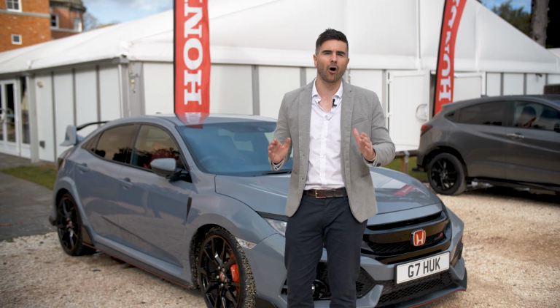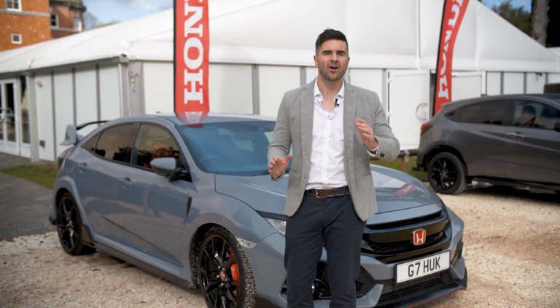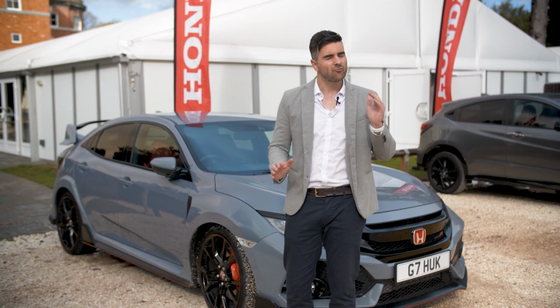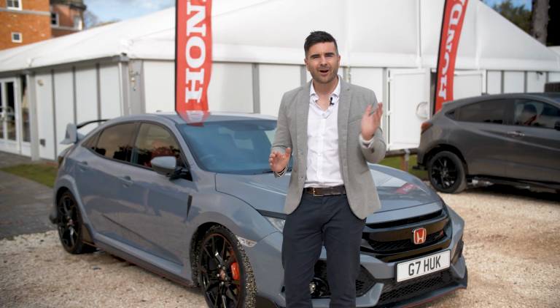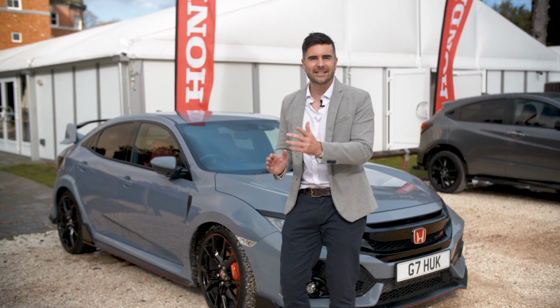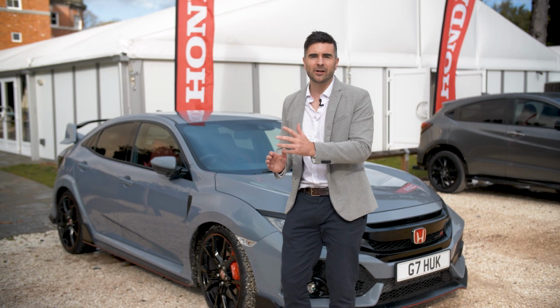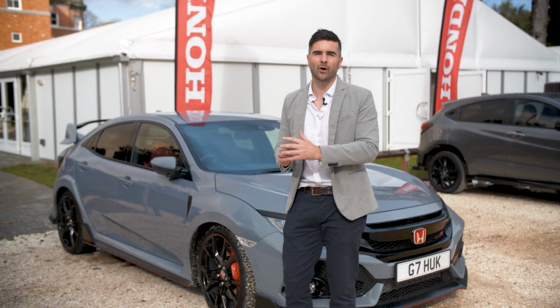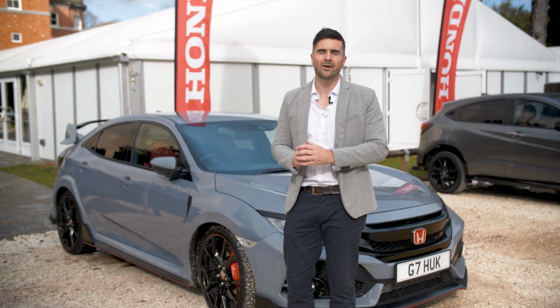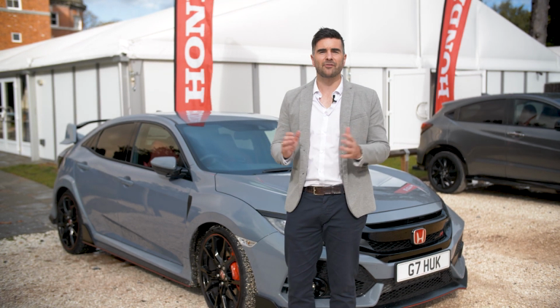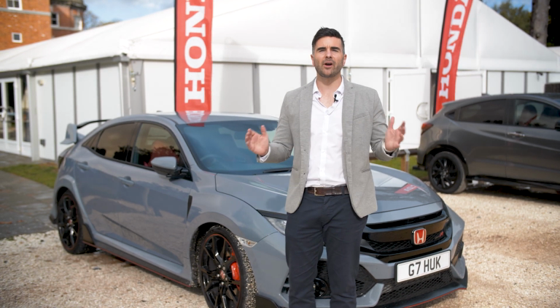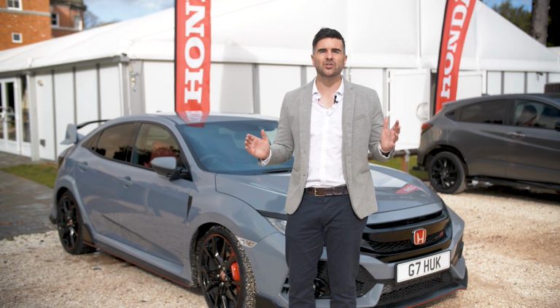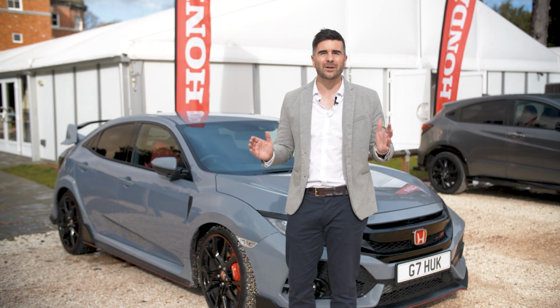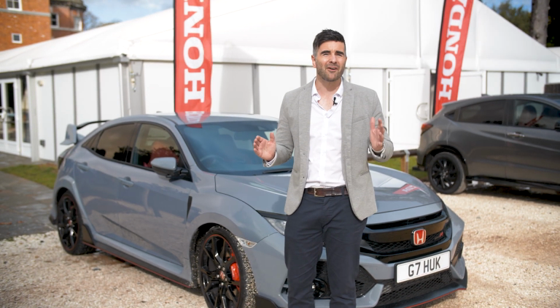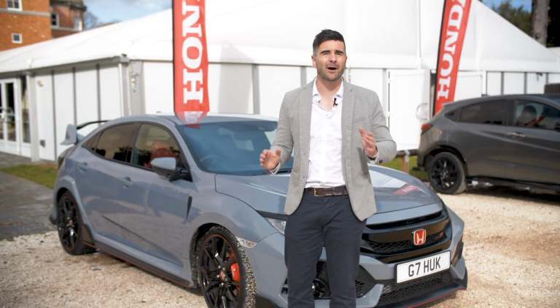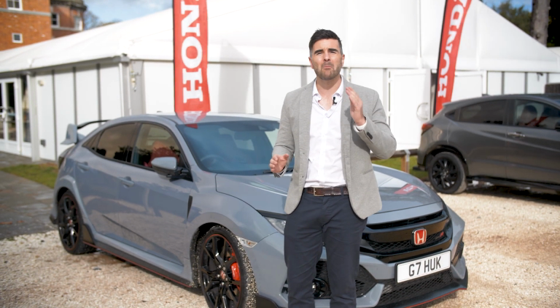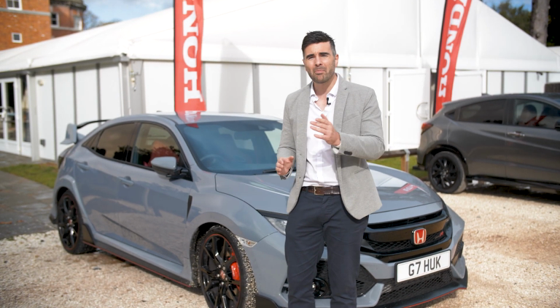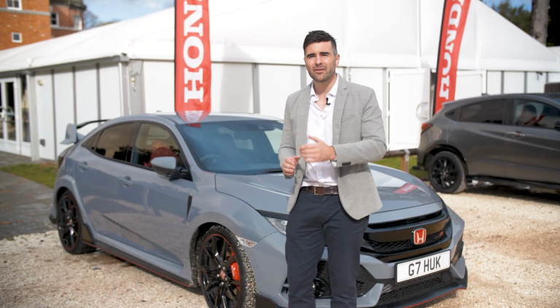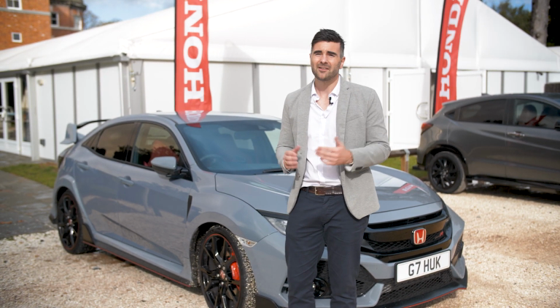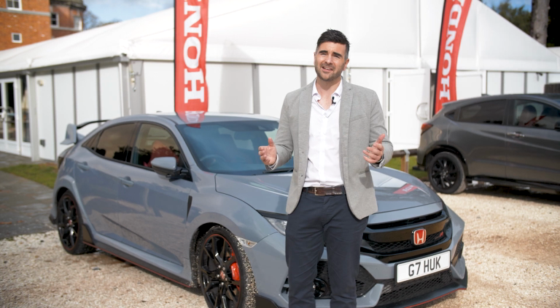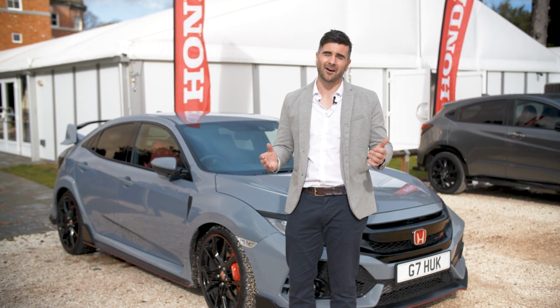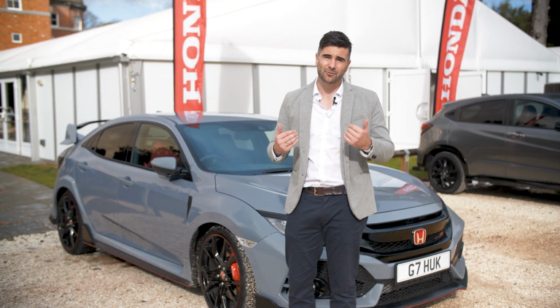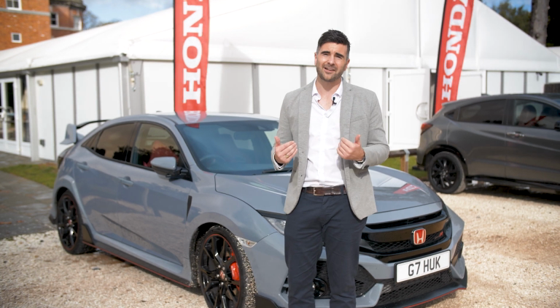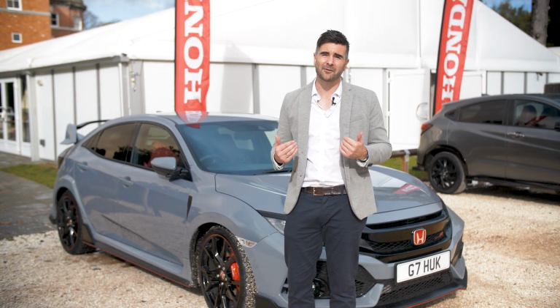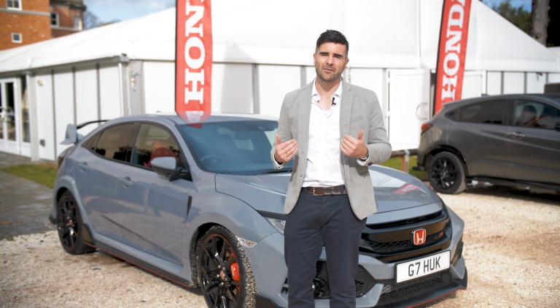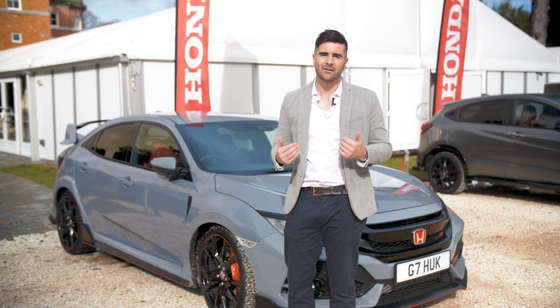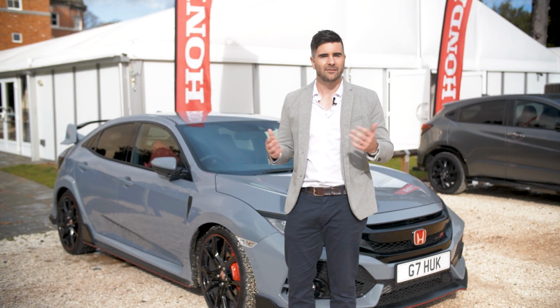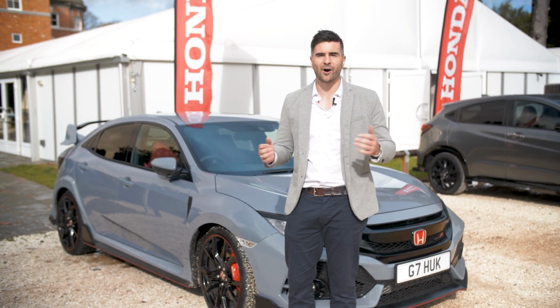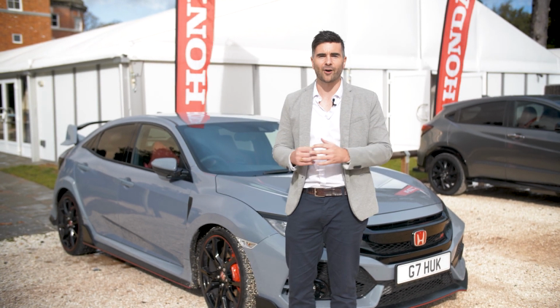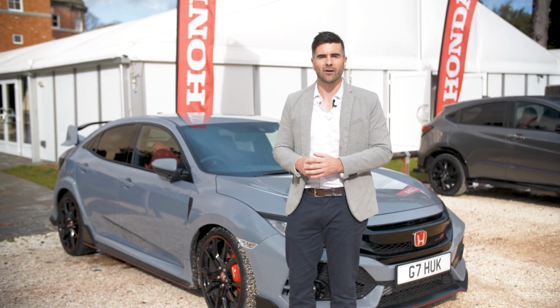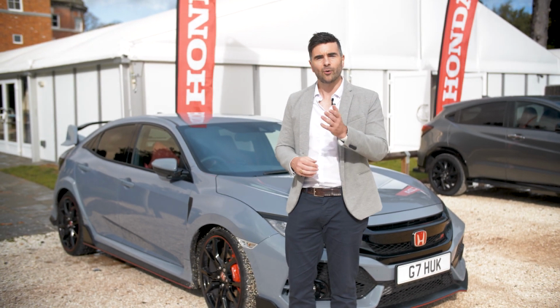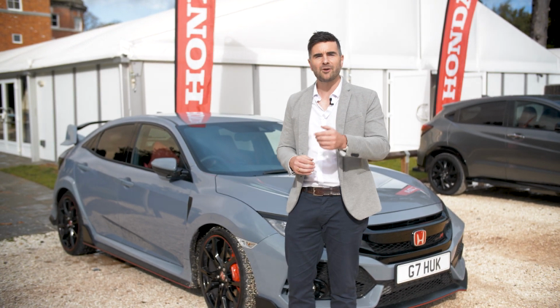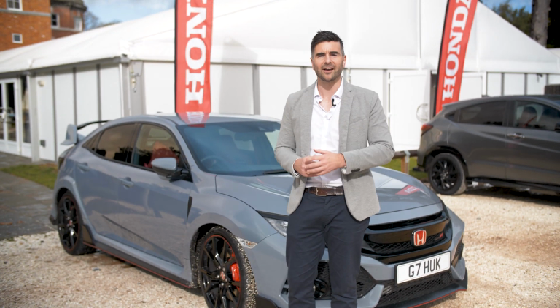The Honda Civic Type R — so much fun to drive, racy red trim, and for £325 per month to lease the car through Lease Loco, you can't go wrong. What do you think?